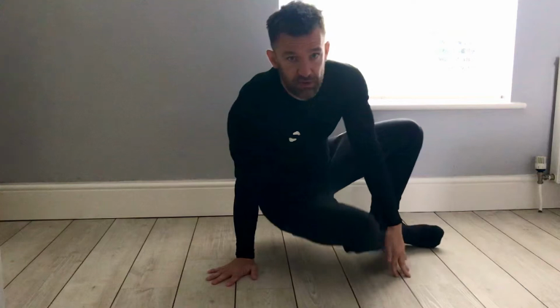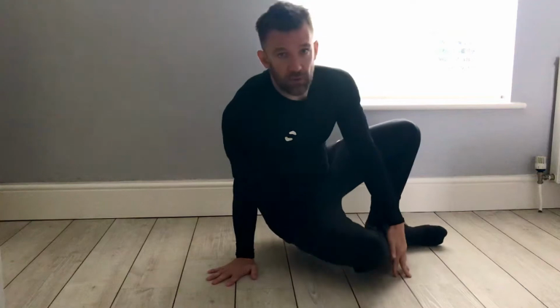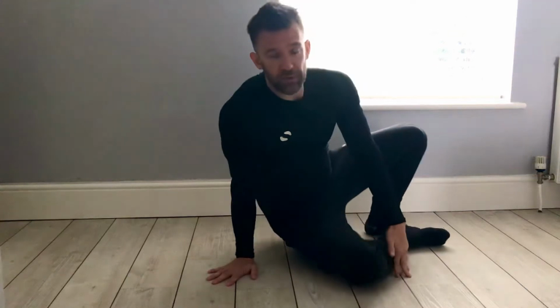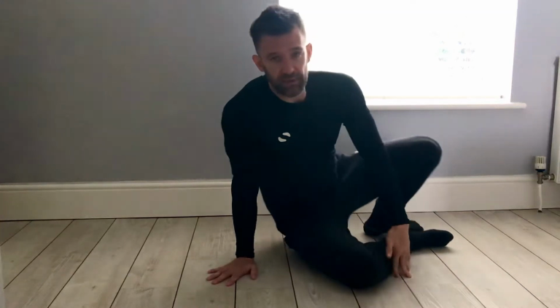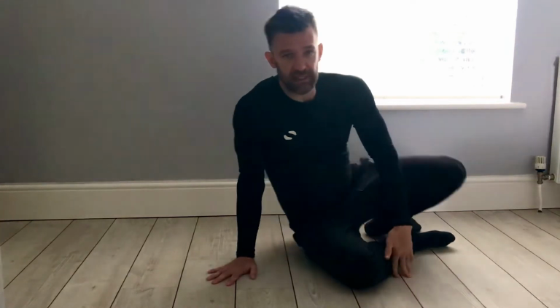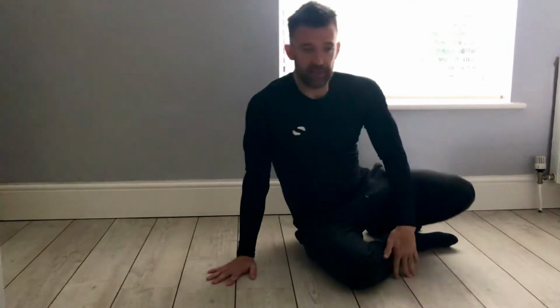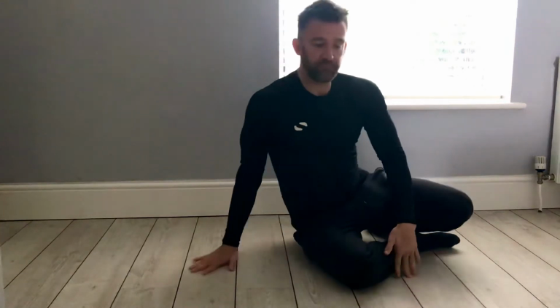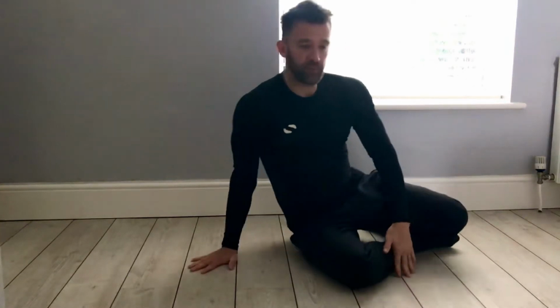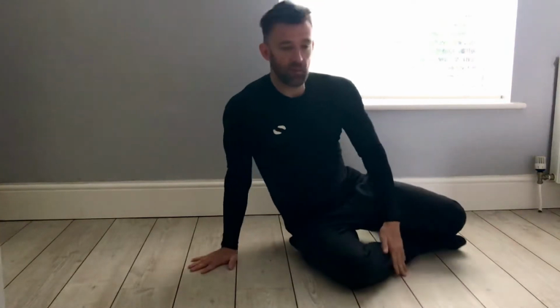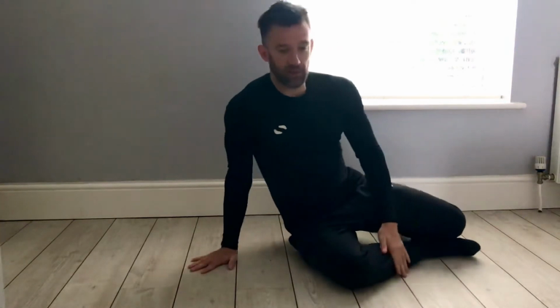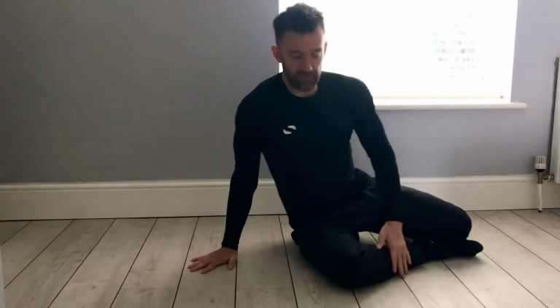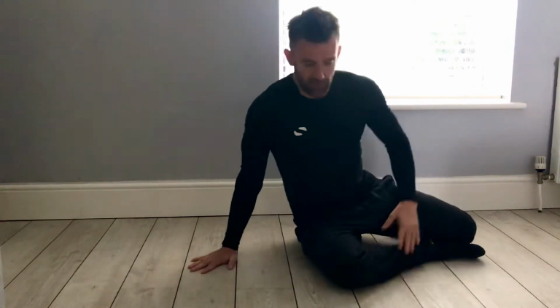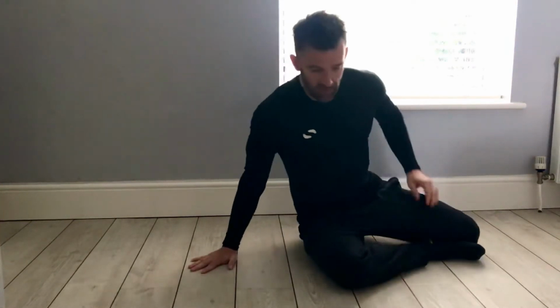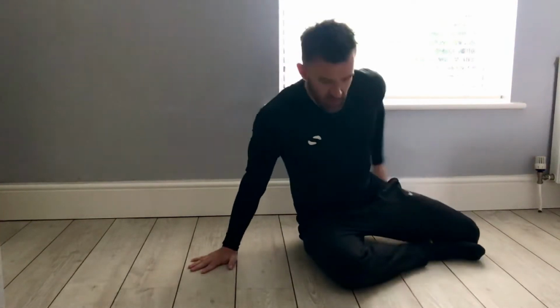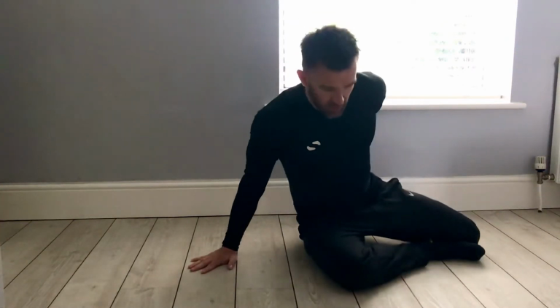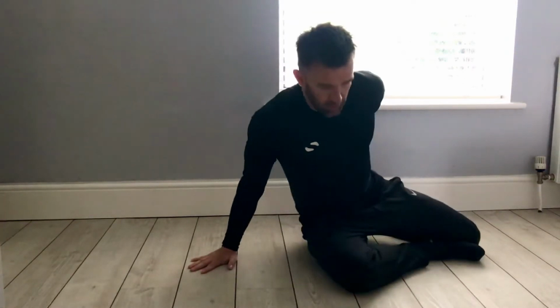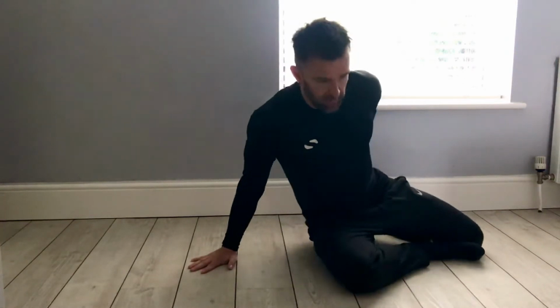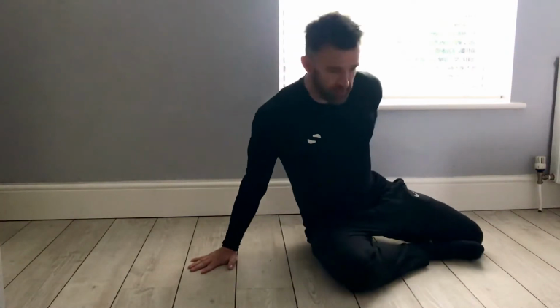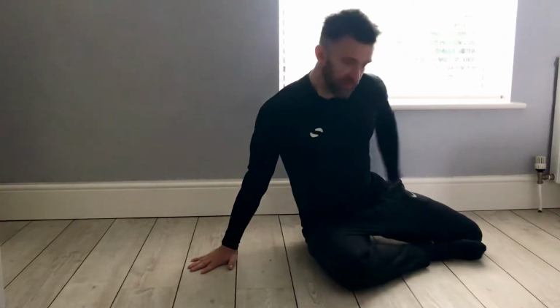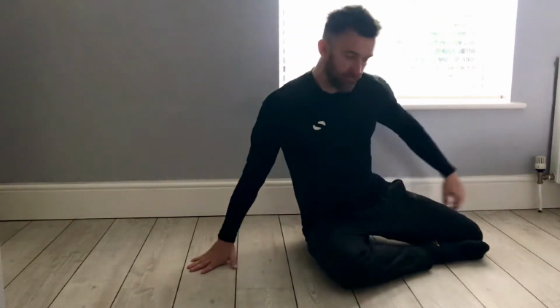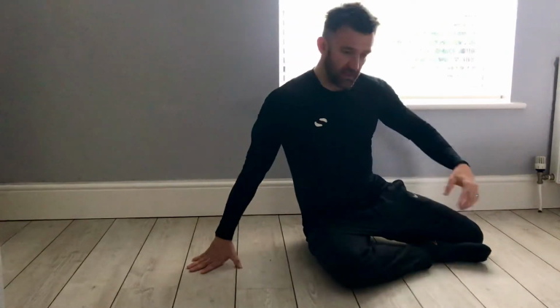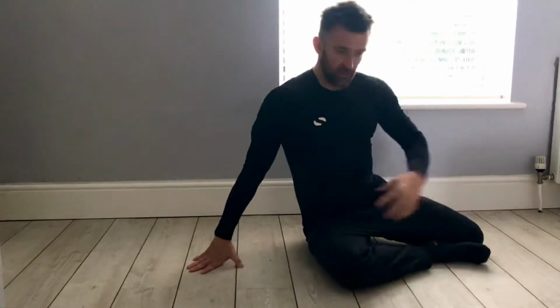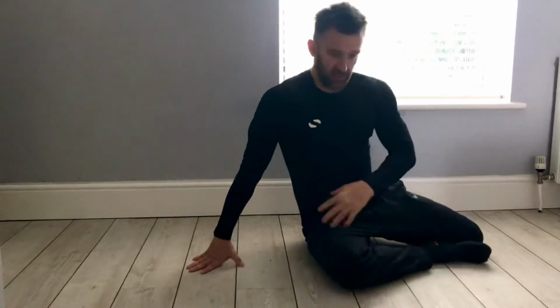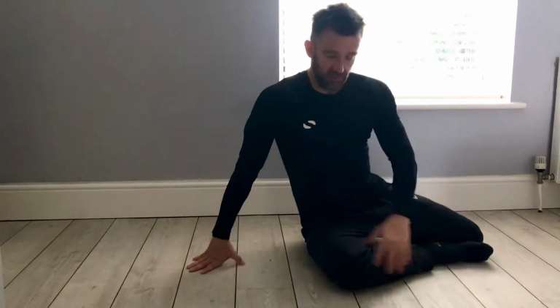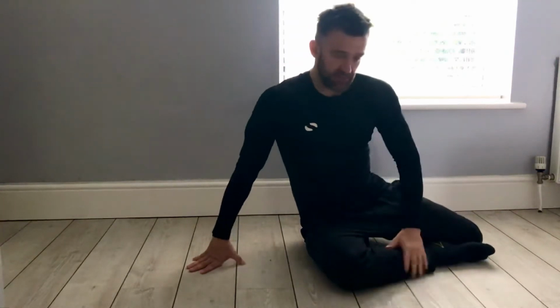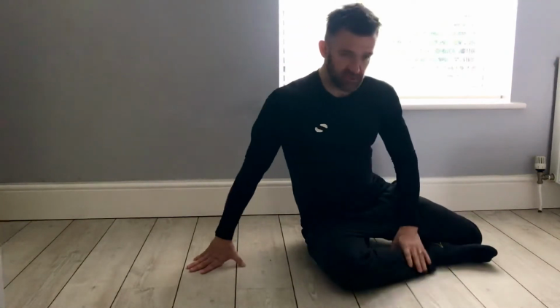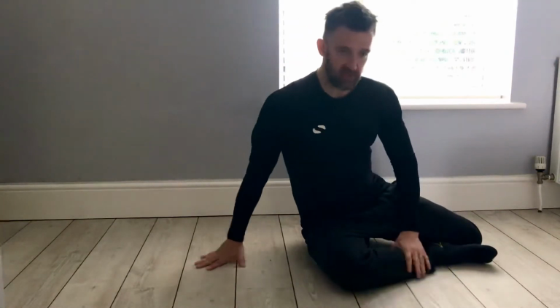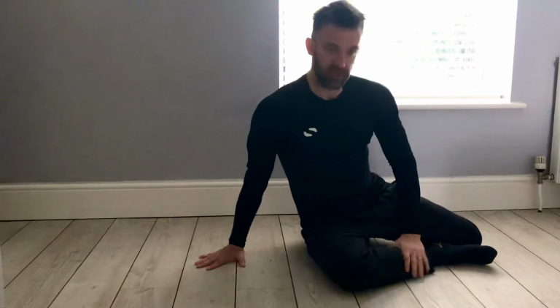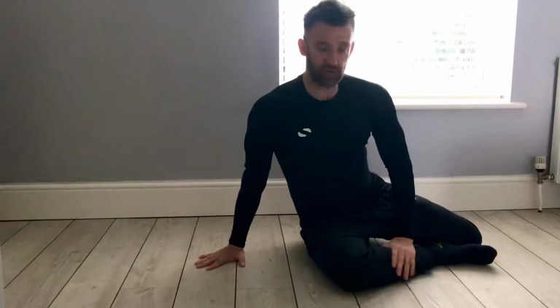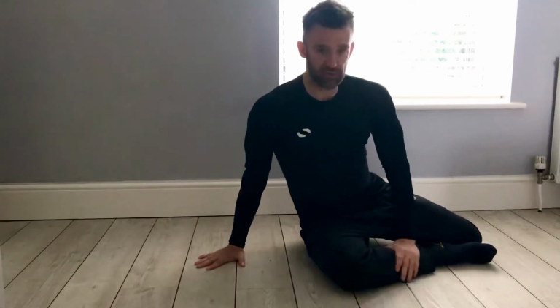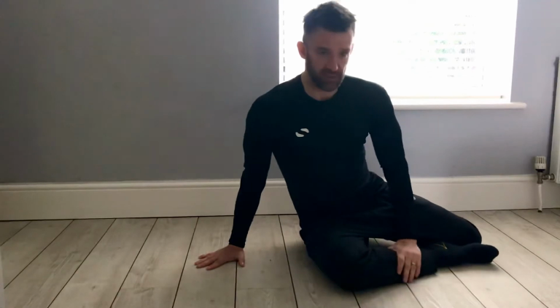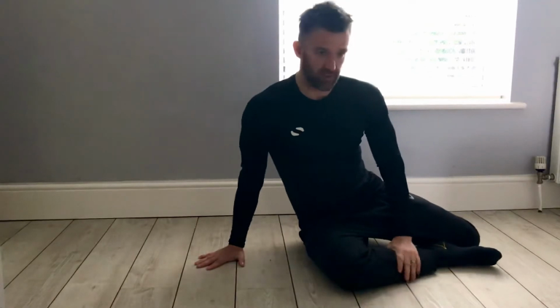So what we're going to do today, we're going to give your lumbar spine and your mid-thoracics a good stretch out.